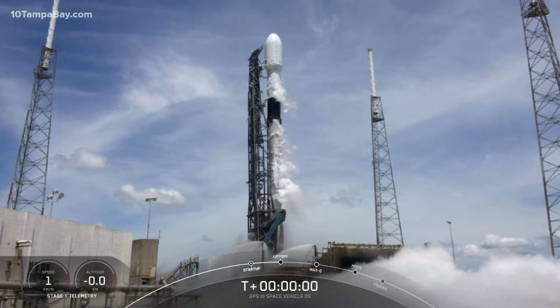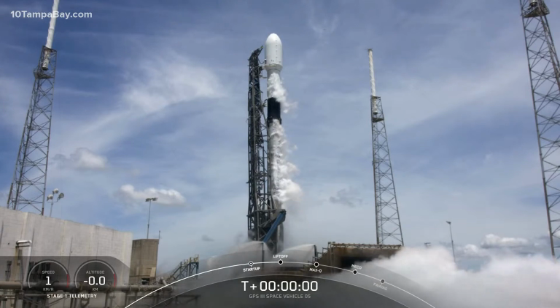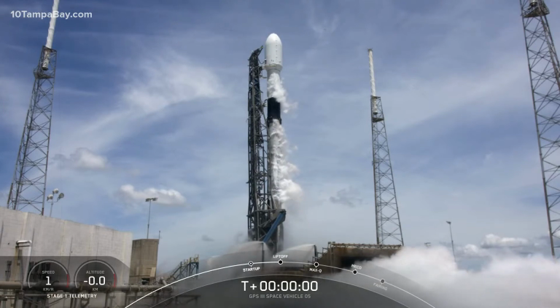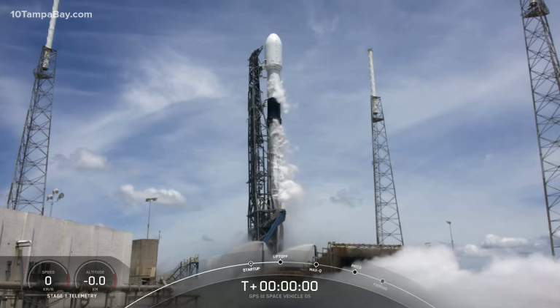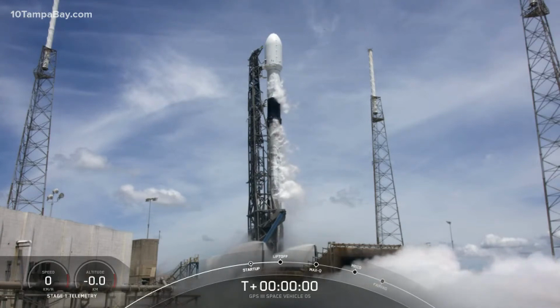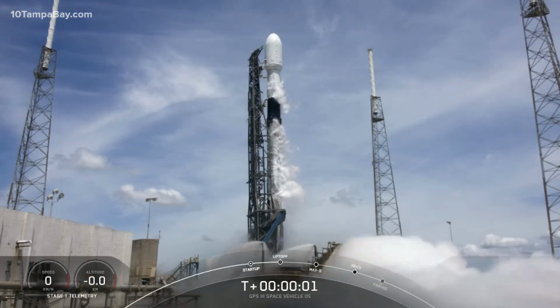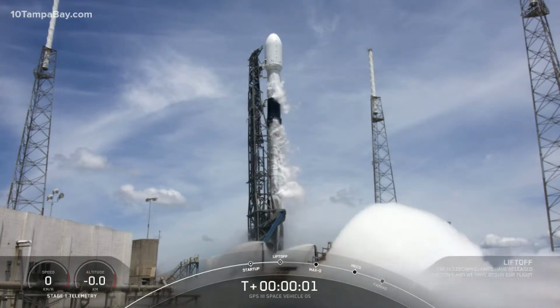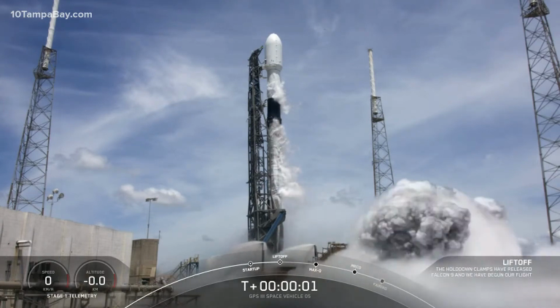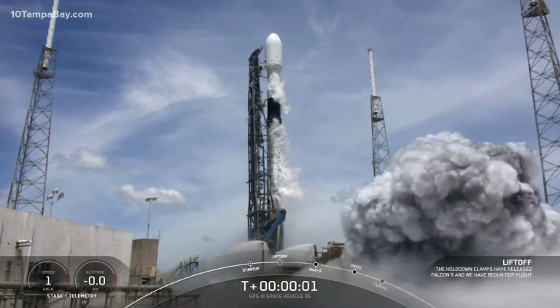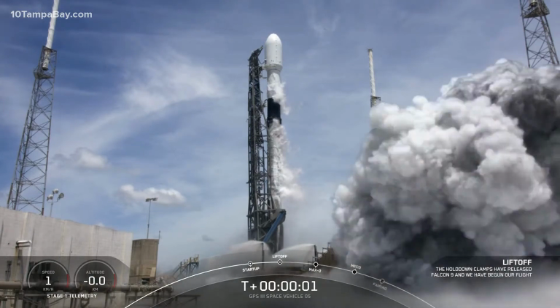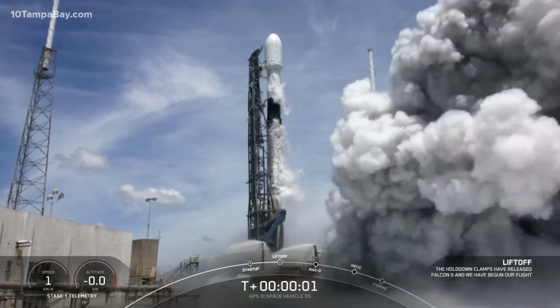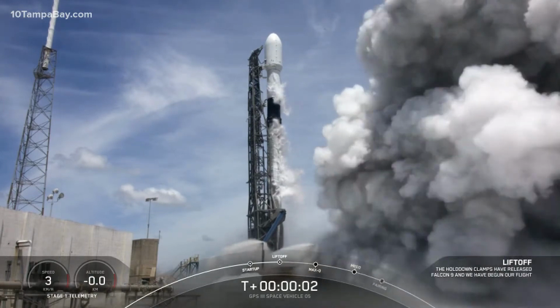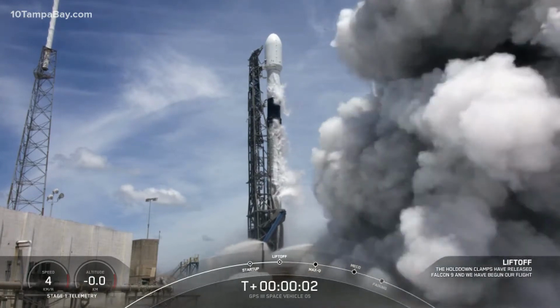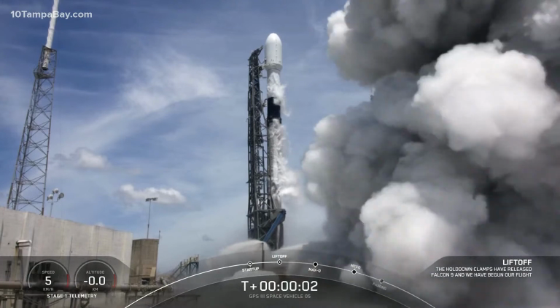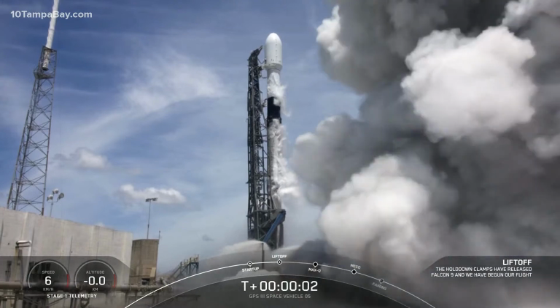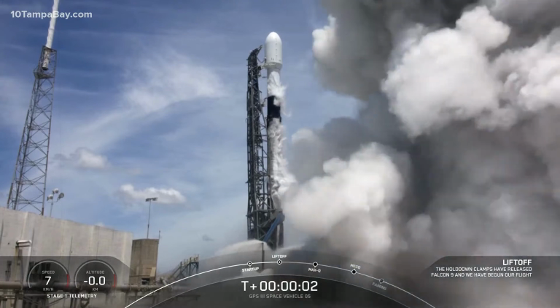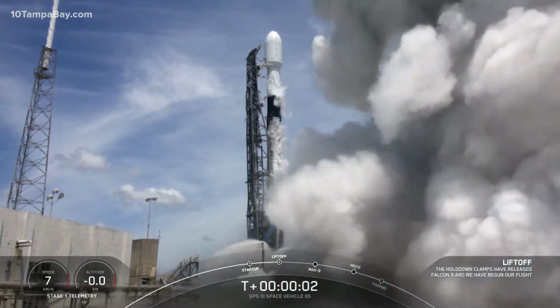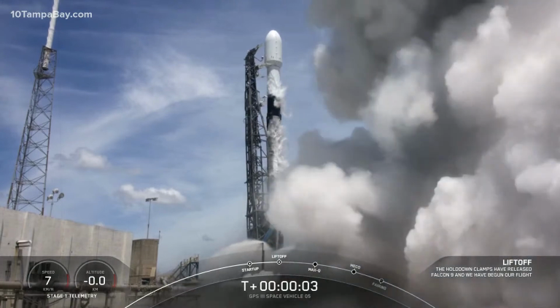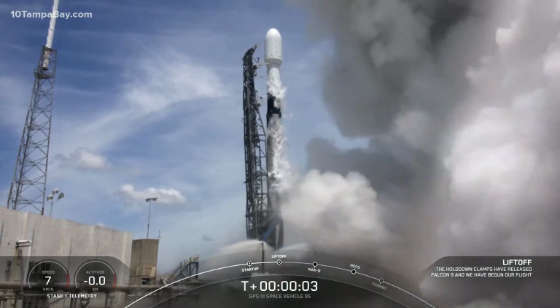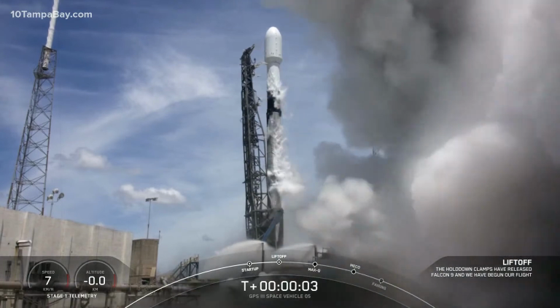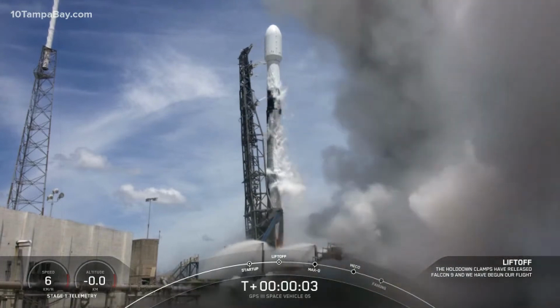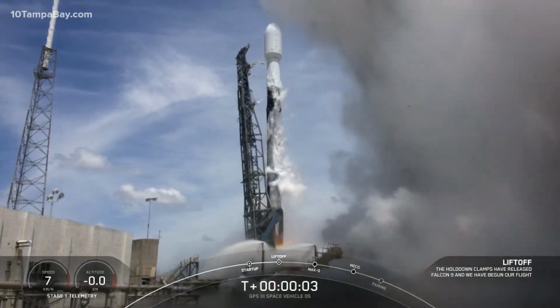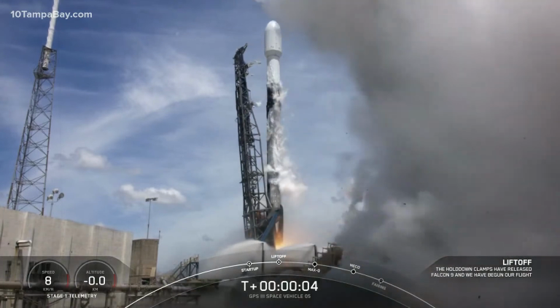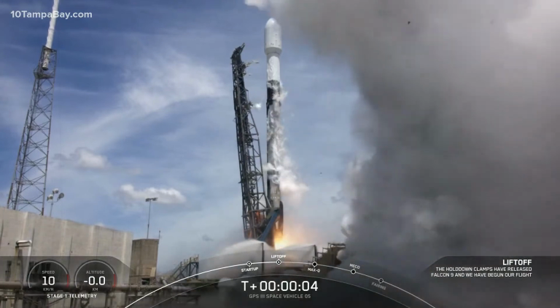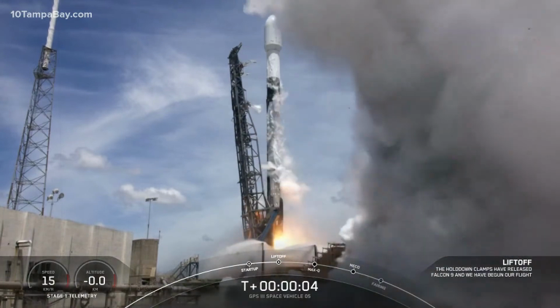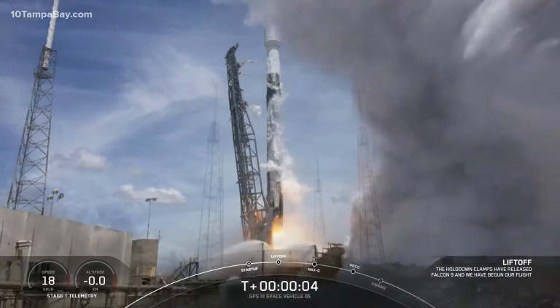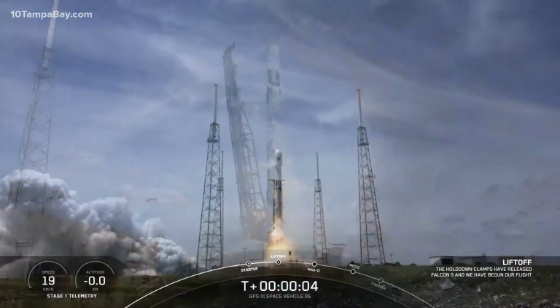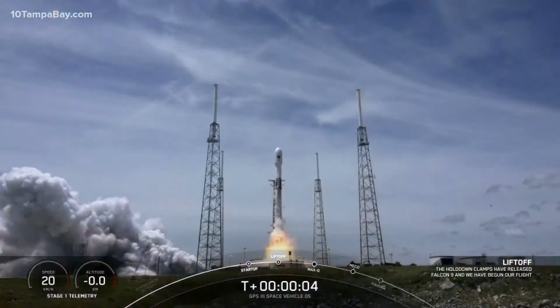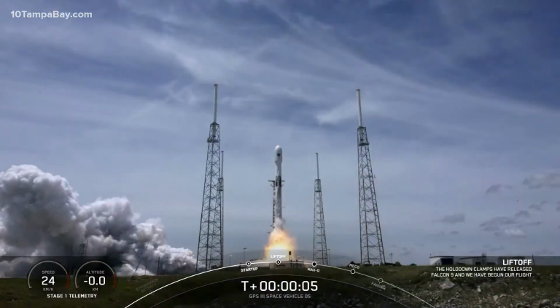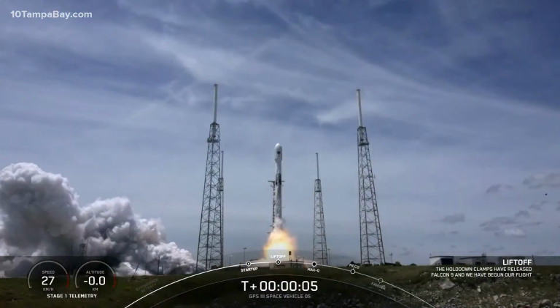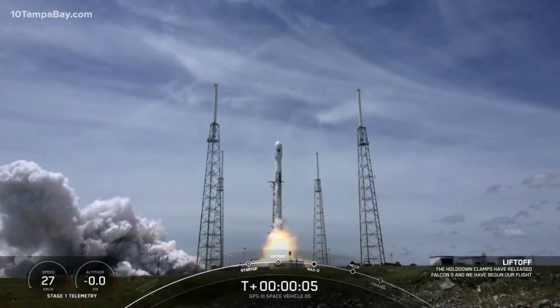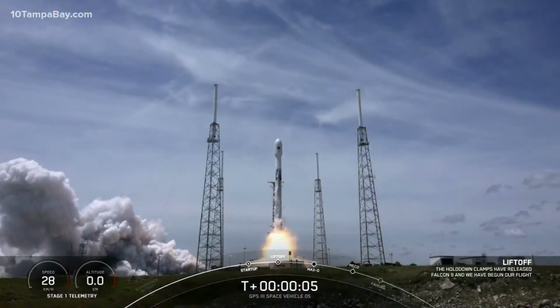Zero. Ignition. And liftoff. Go Falcon. Go GPS.